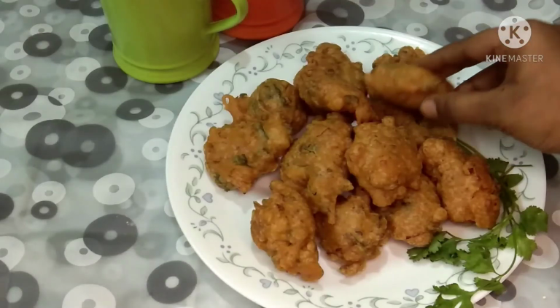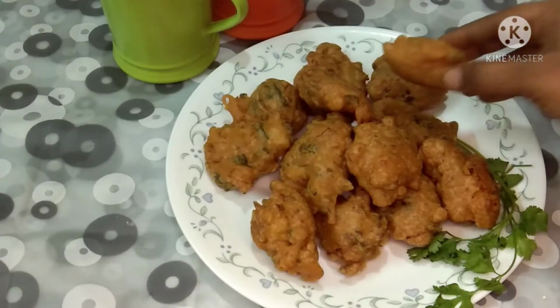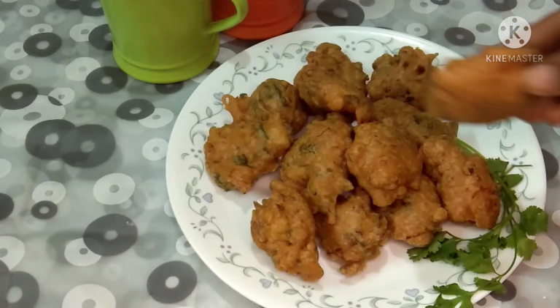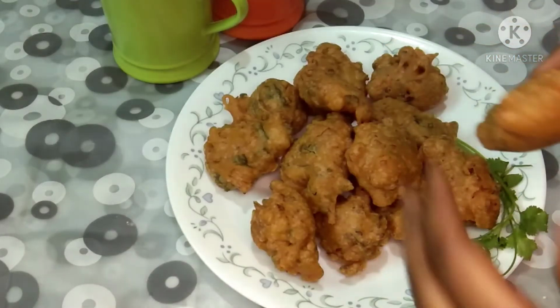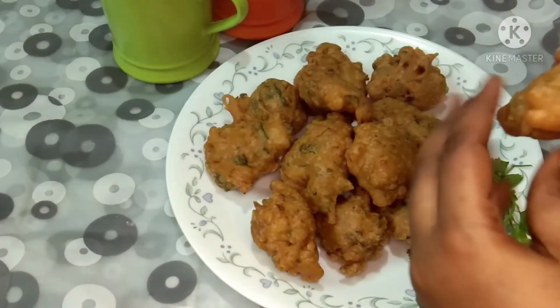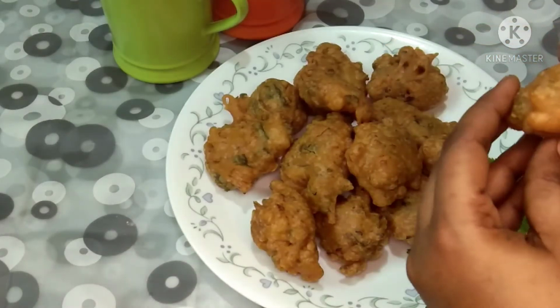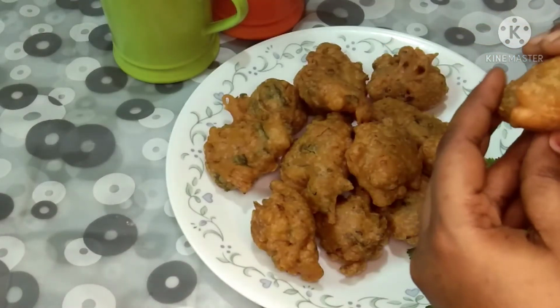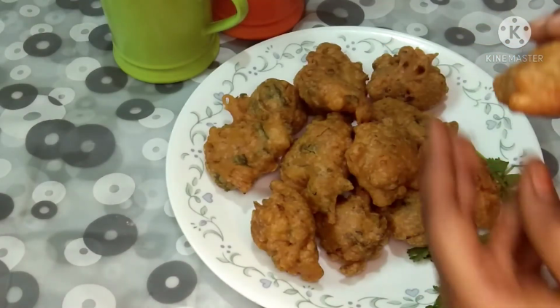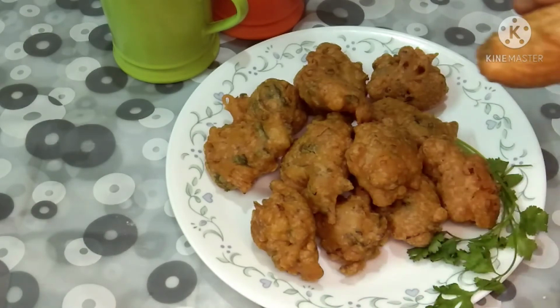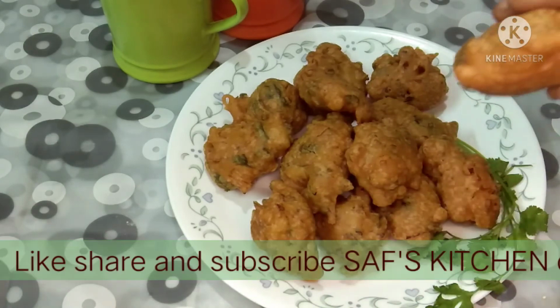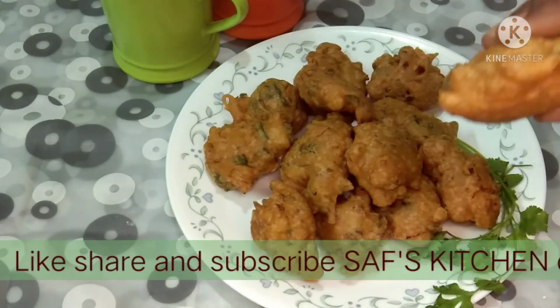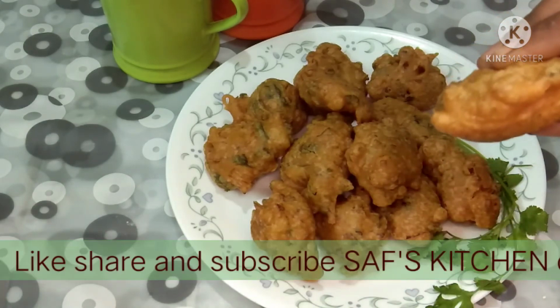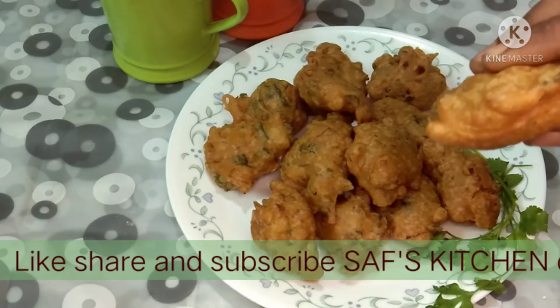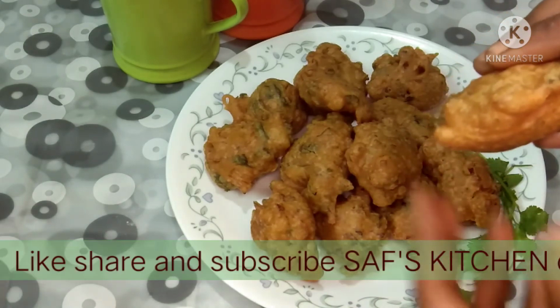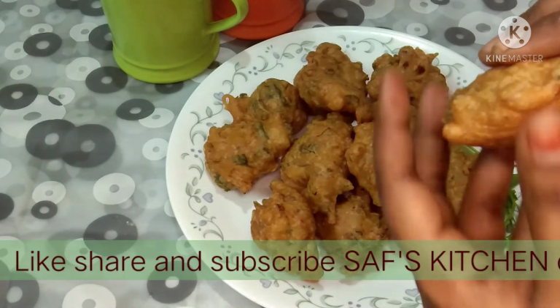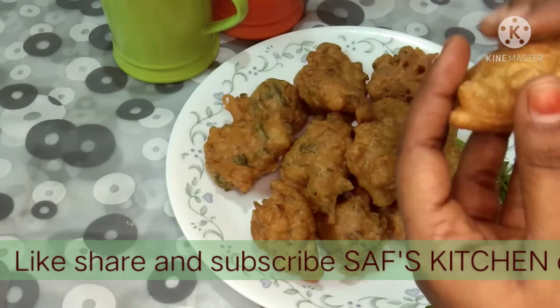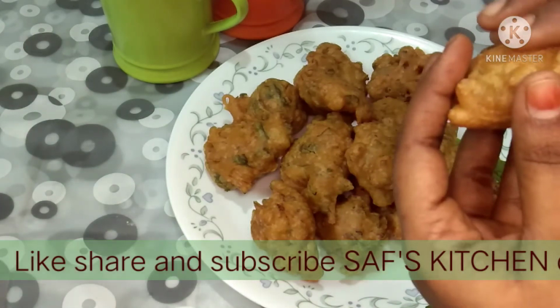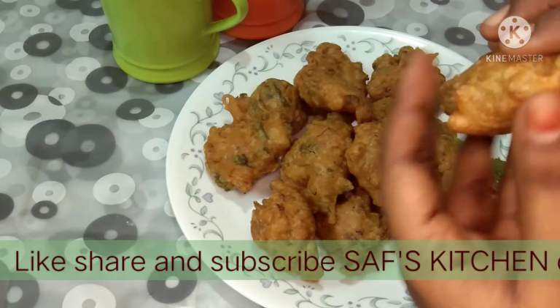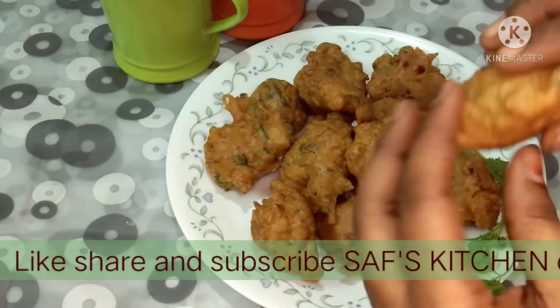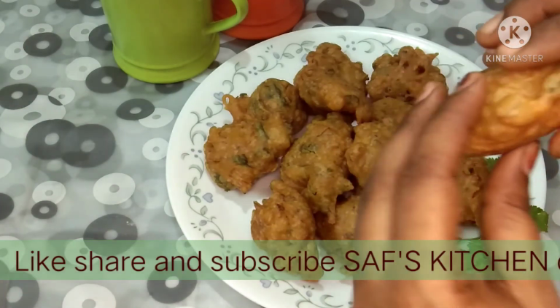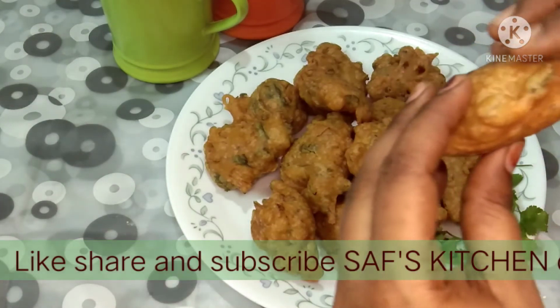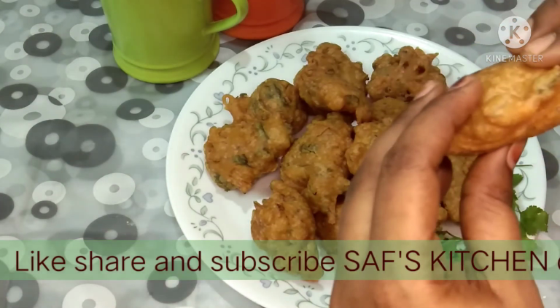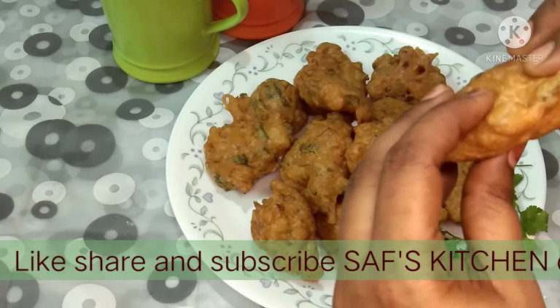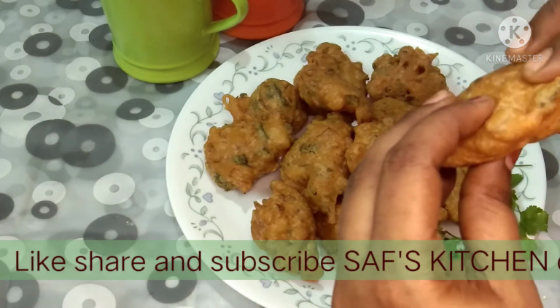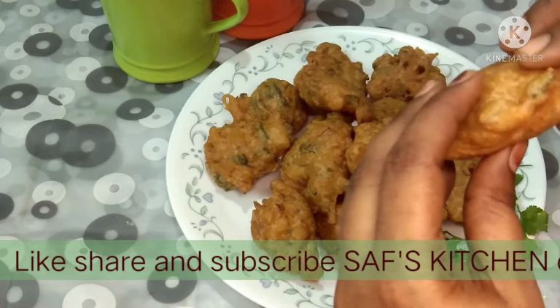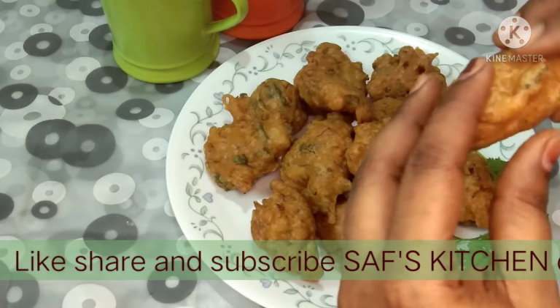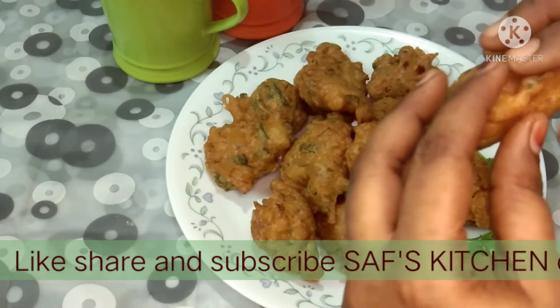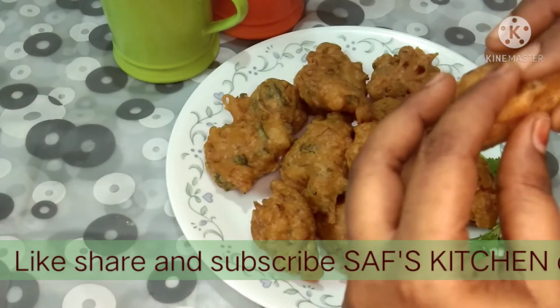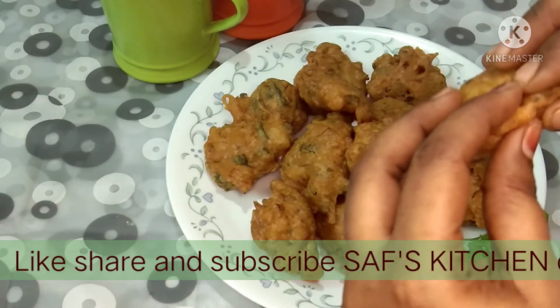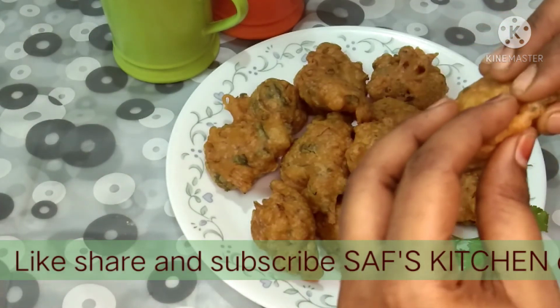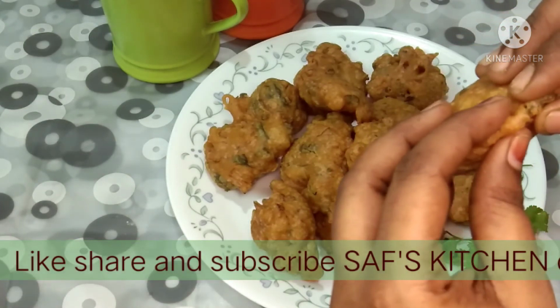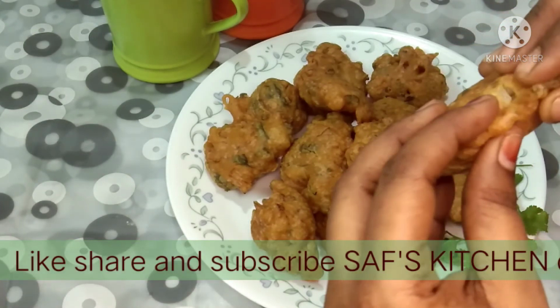The sponge bond is ready. This is a side dish. Let's eat.